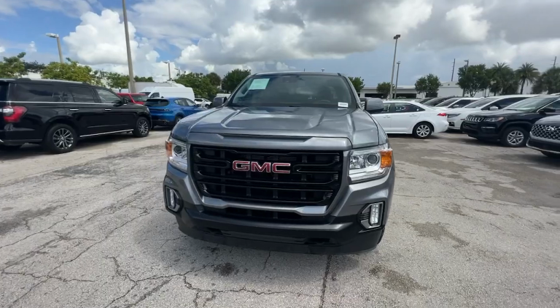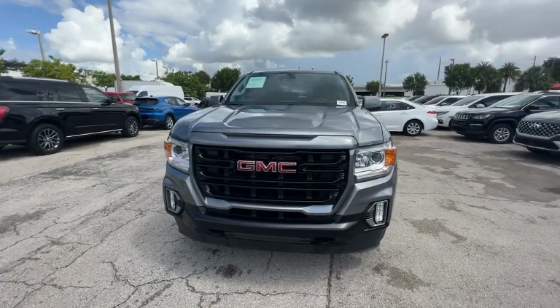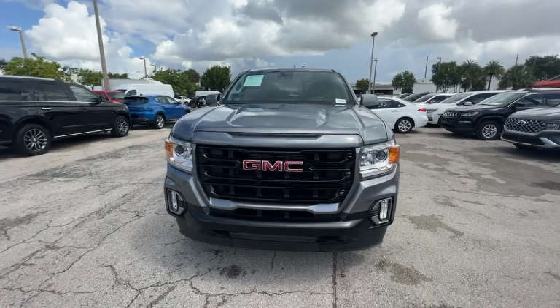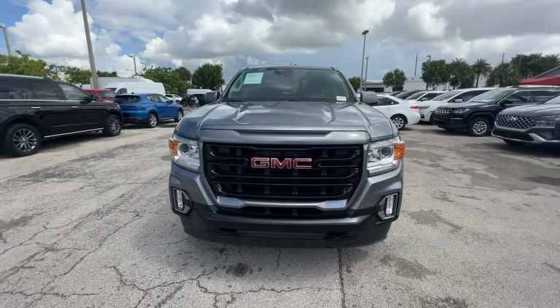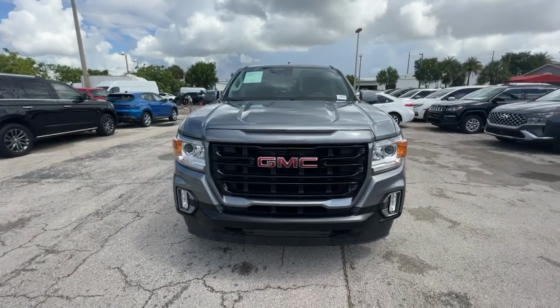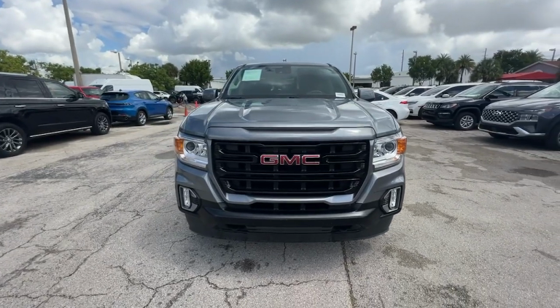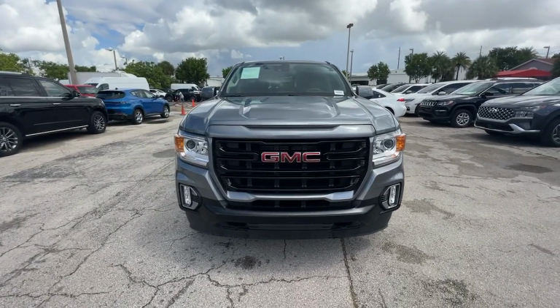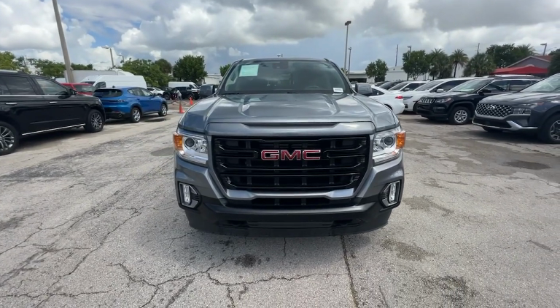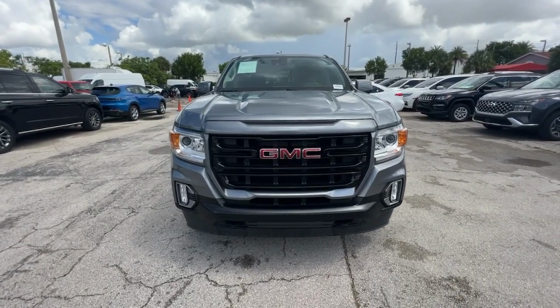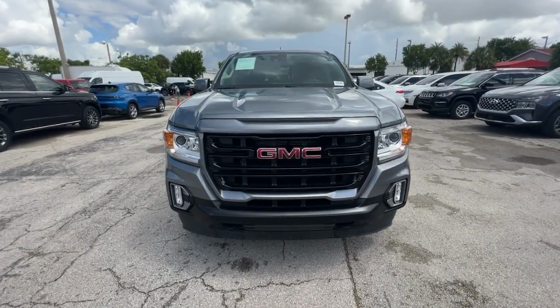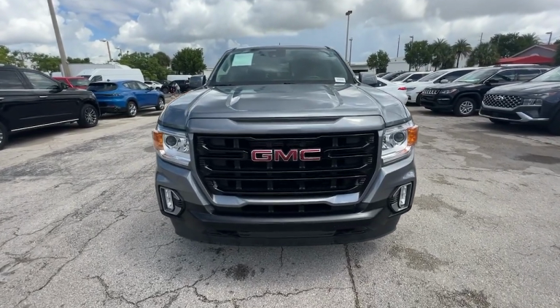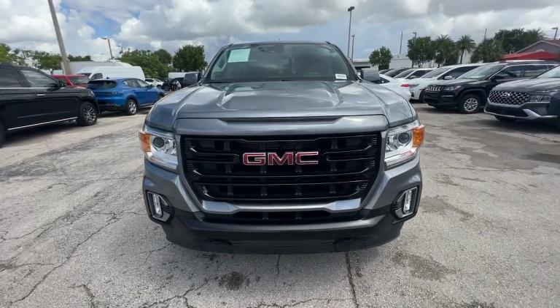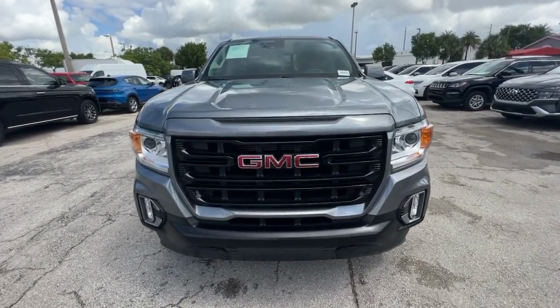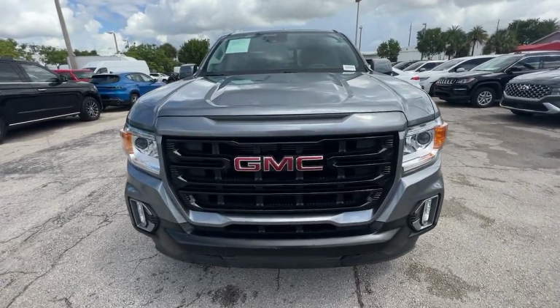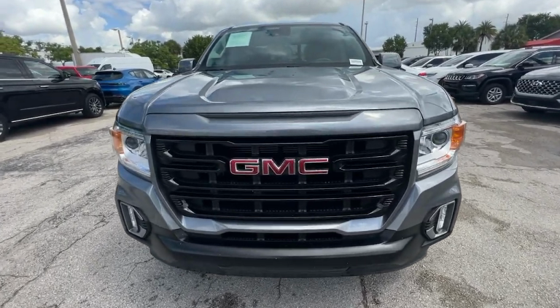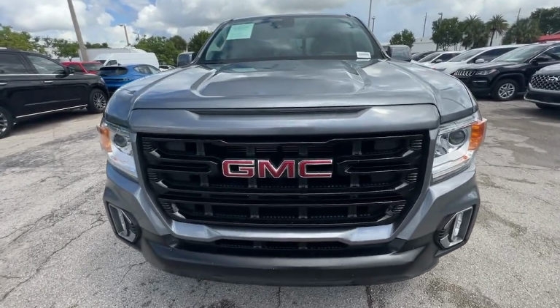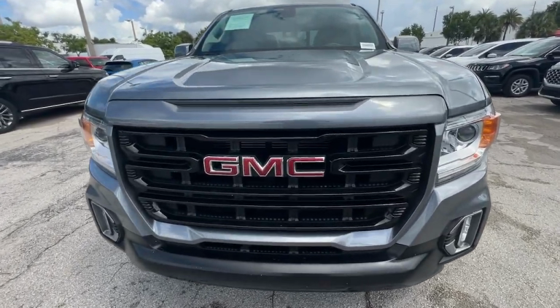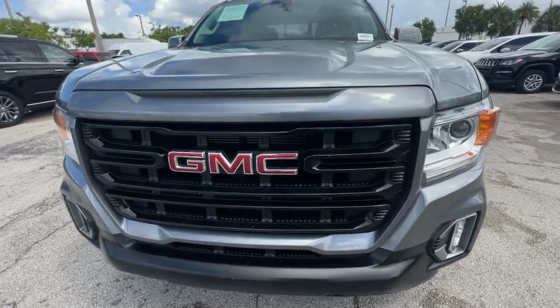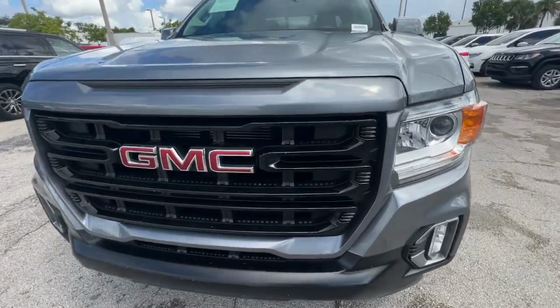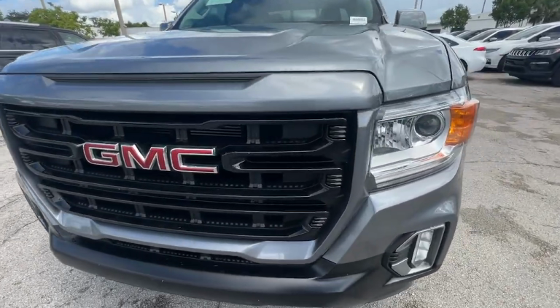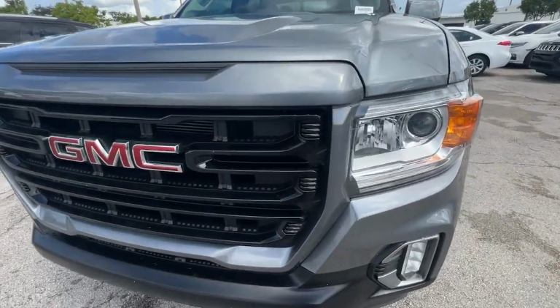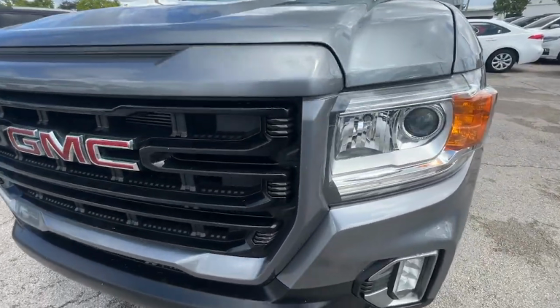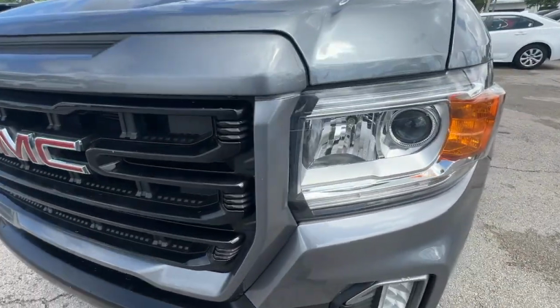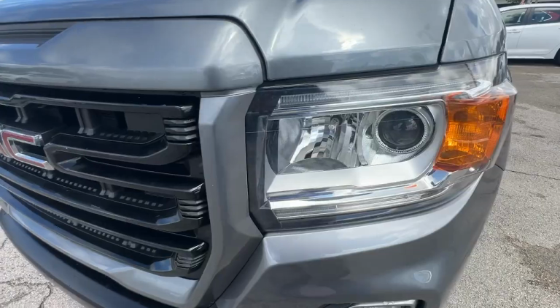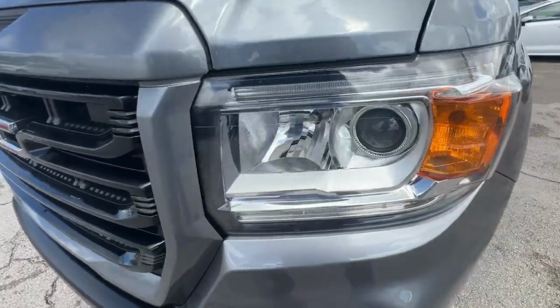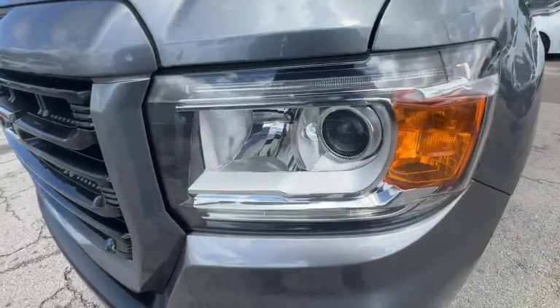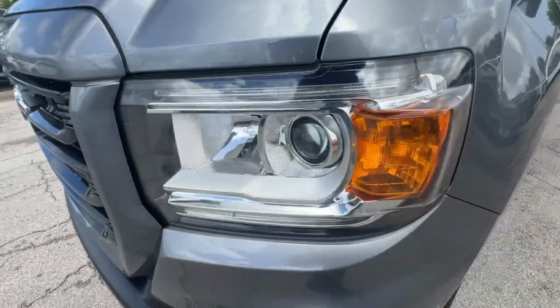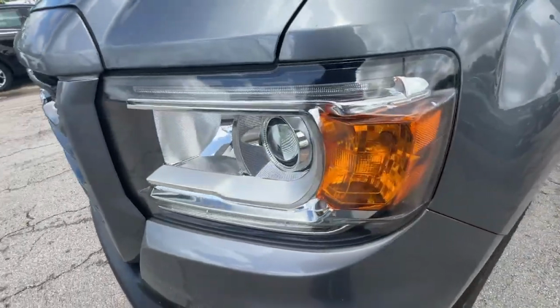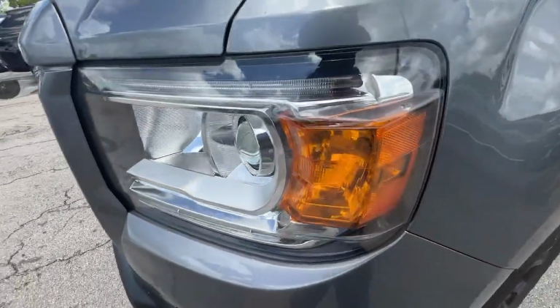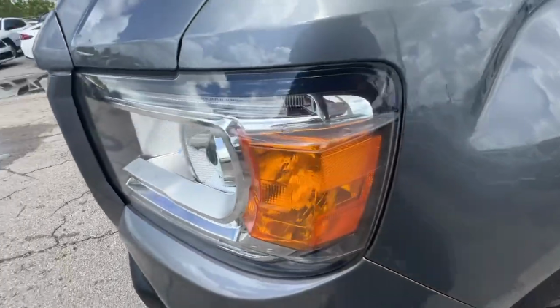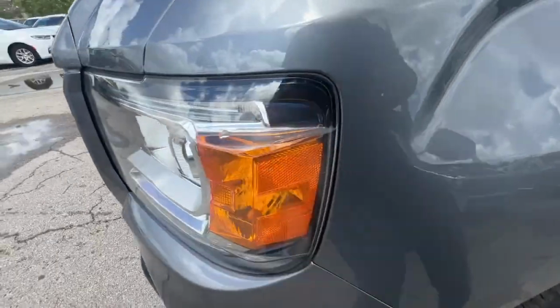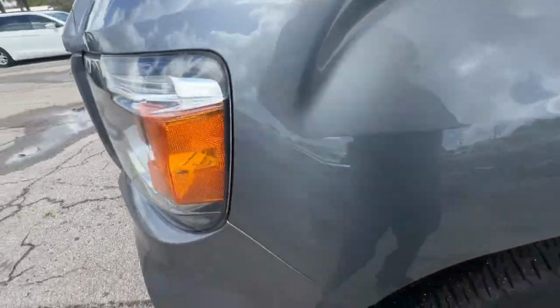Apple CarPlay and/or Android Auto, Pre-Collision System, Keyless Entry, Premium Sound System.